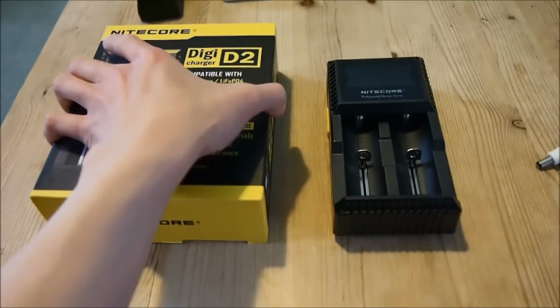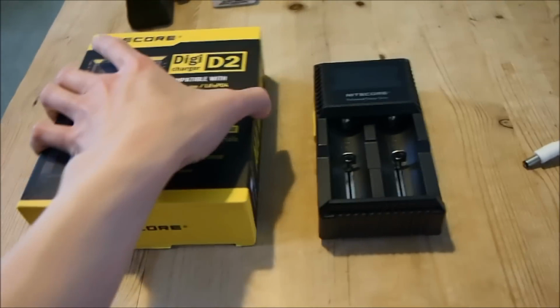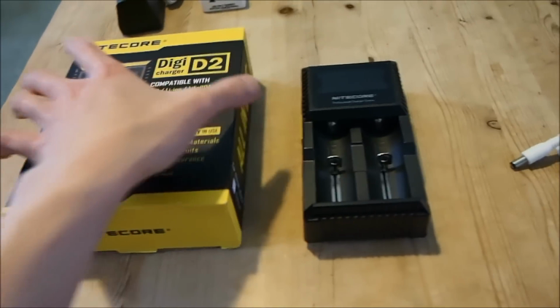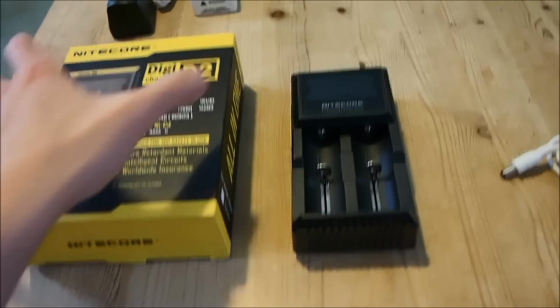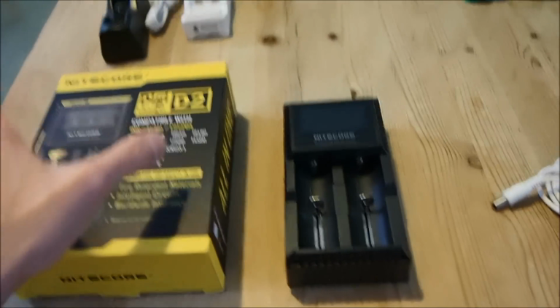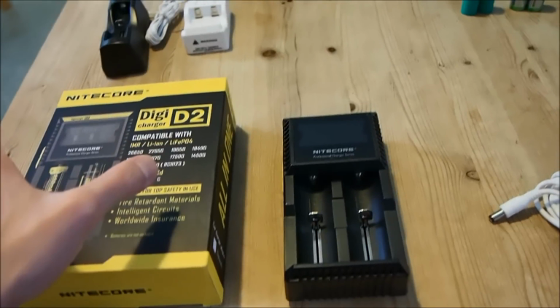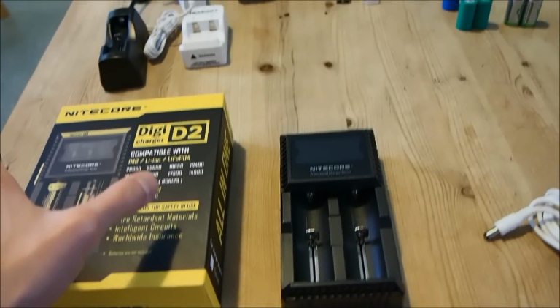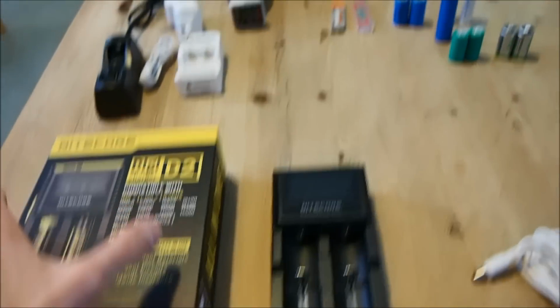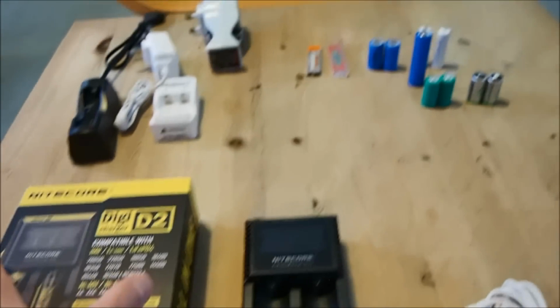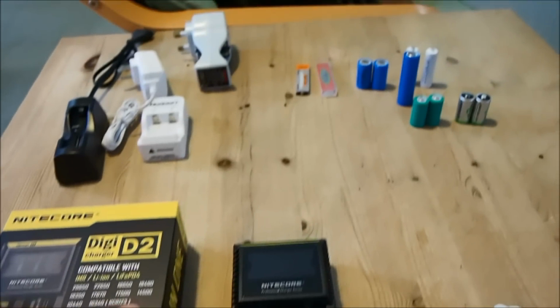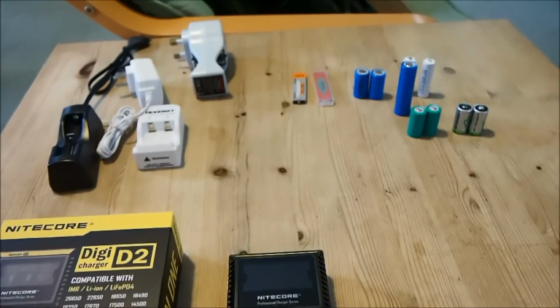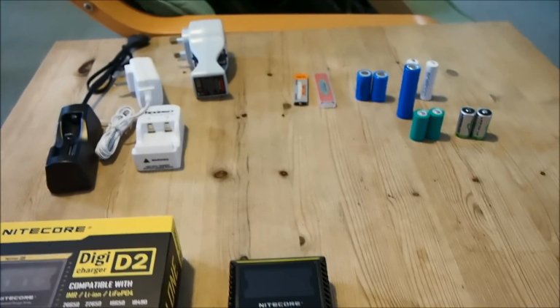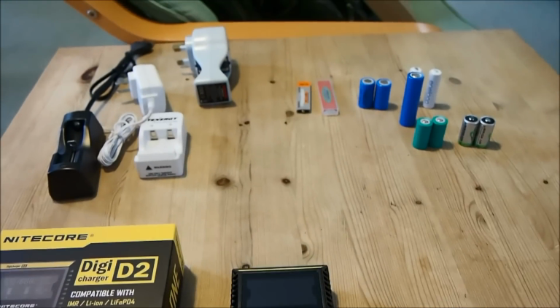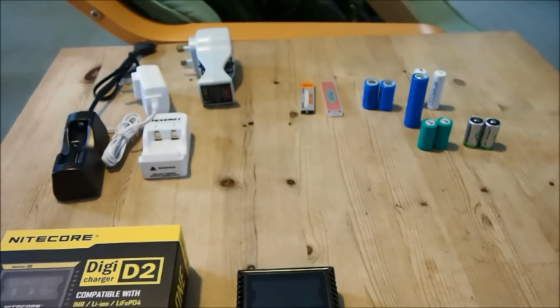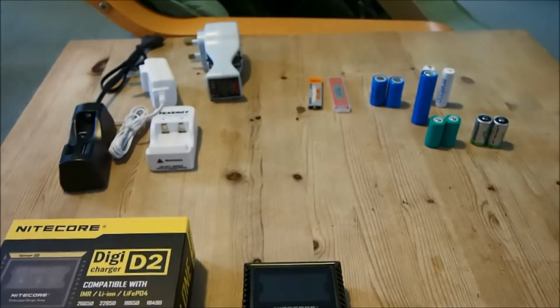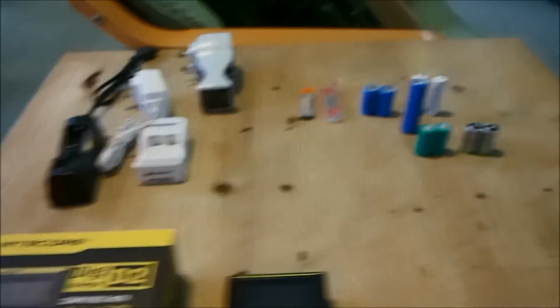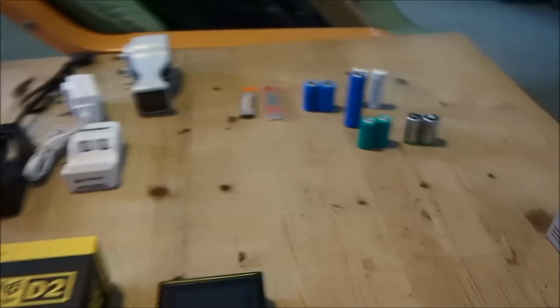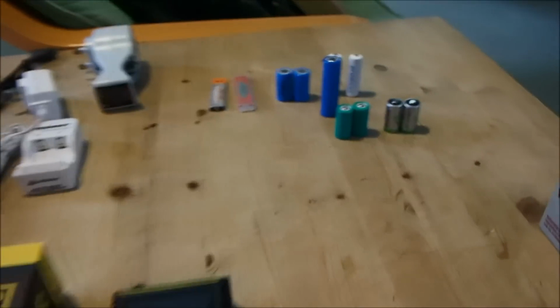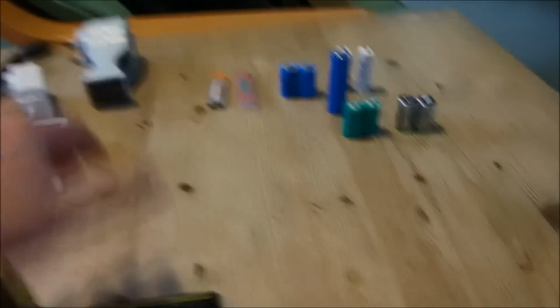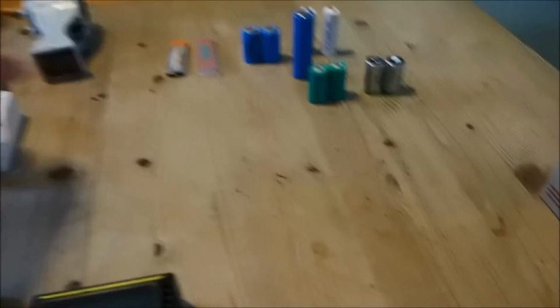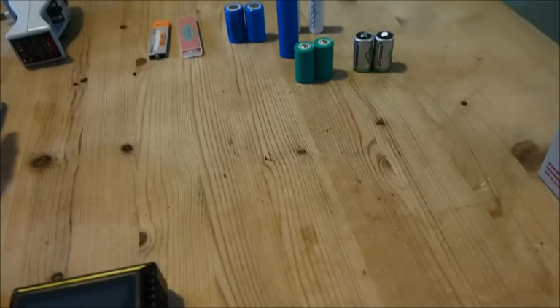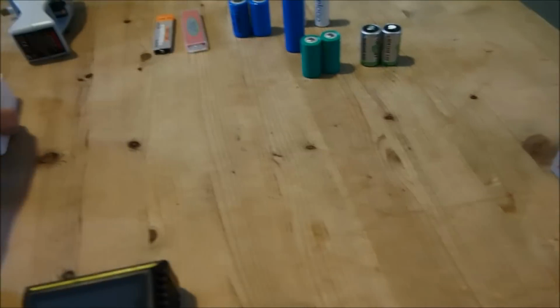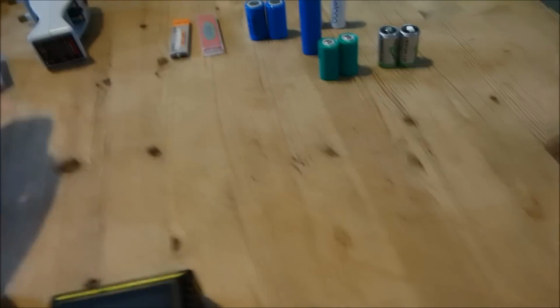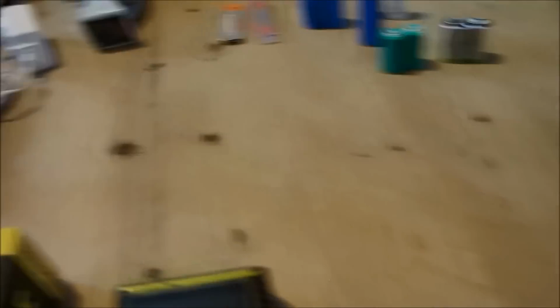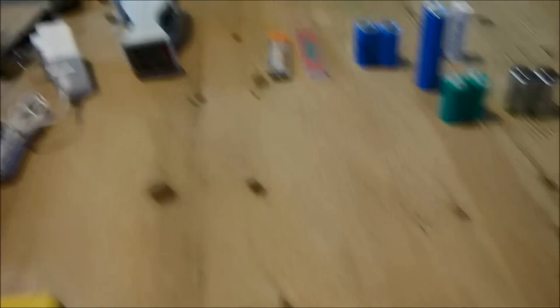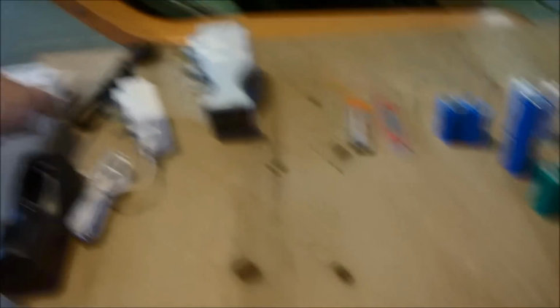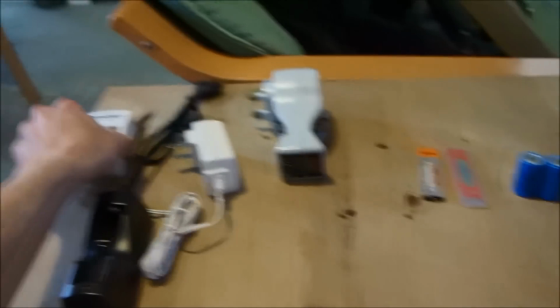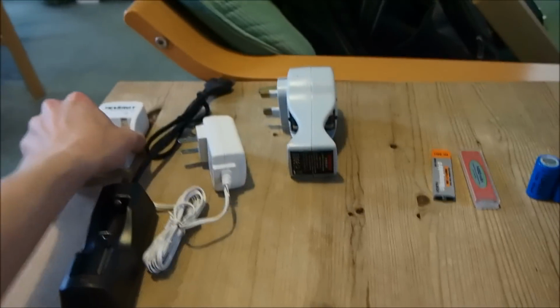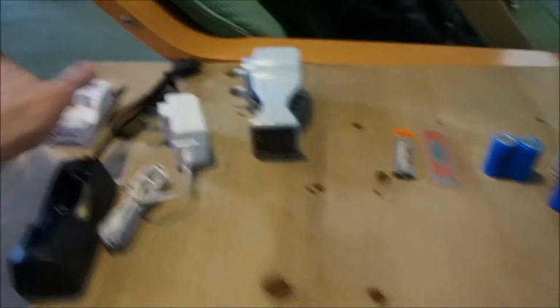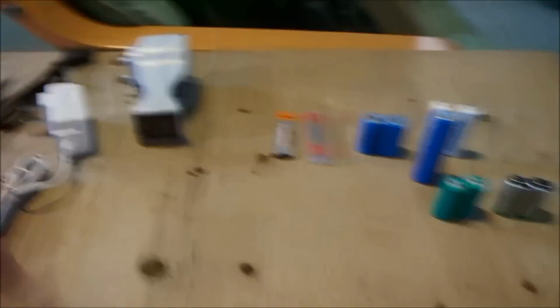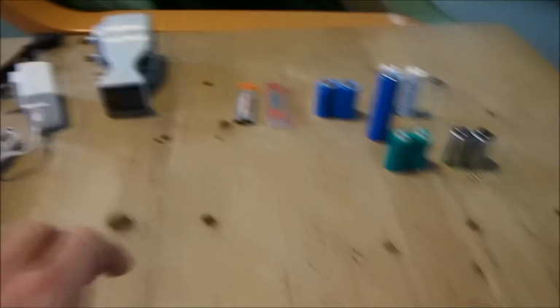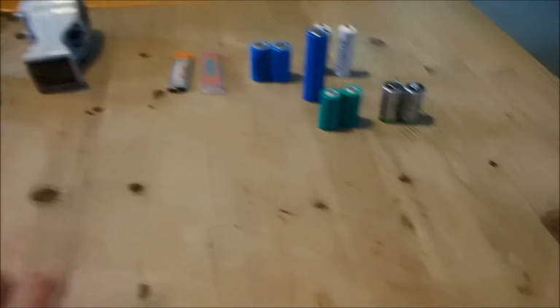I will now proceed with the demonstration. Let me just put all this away.